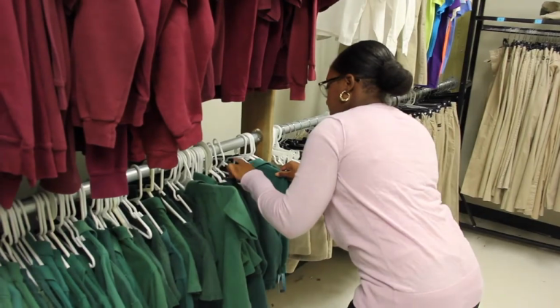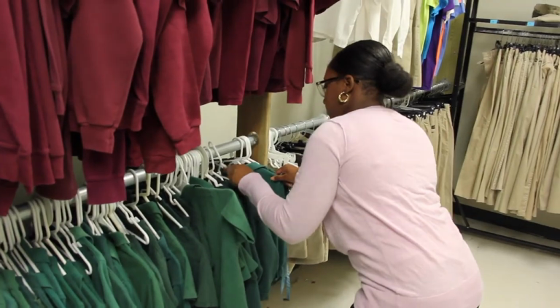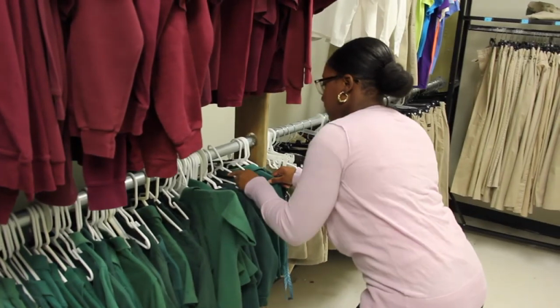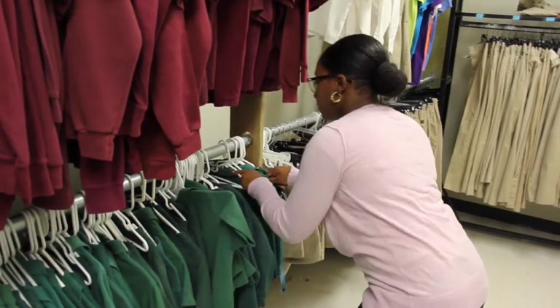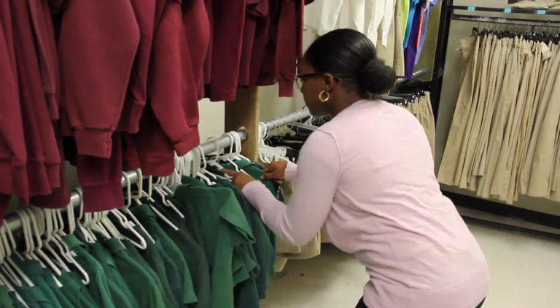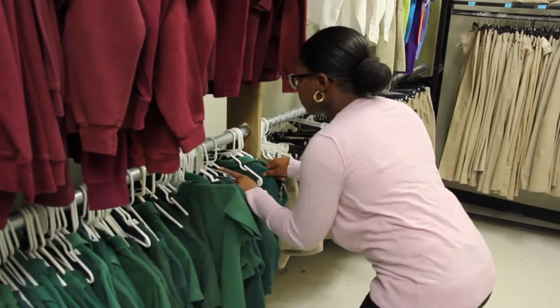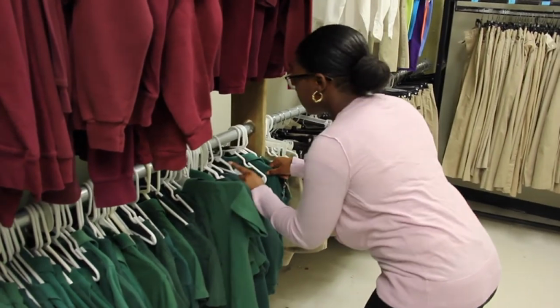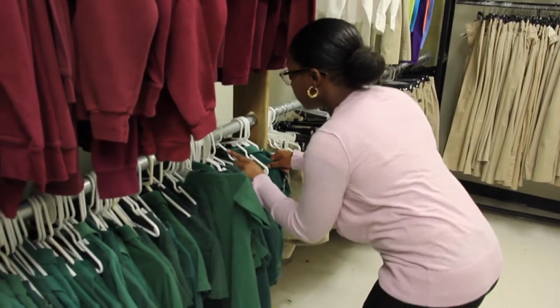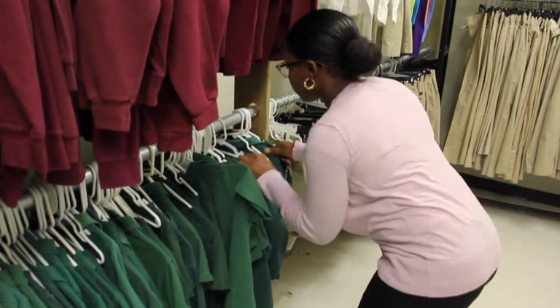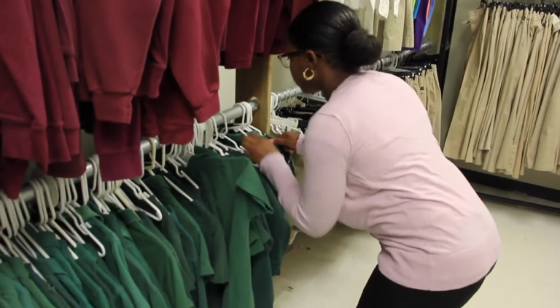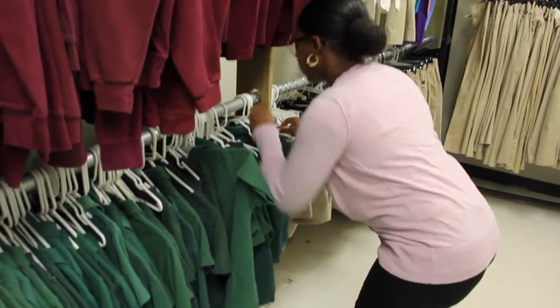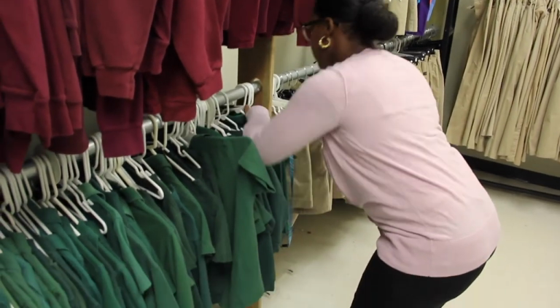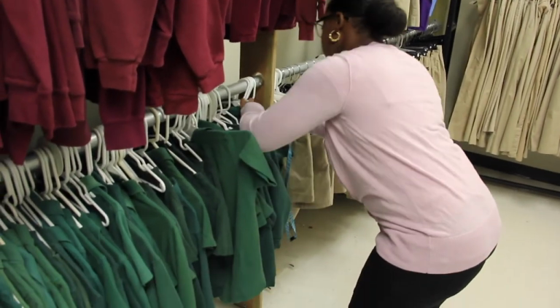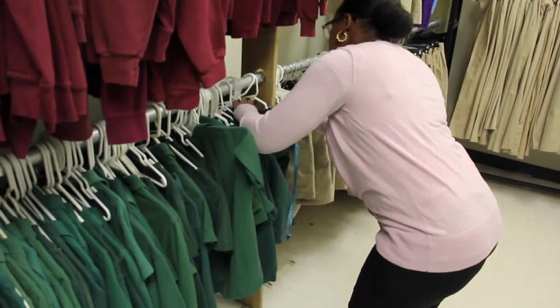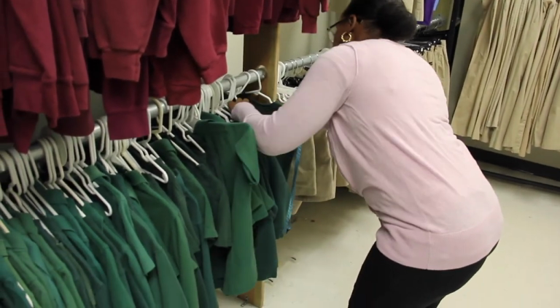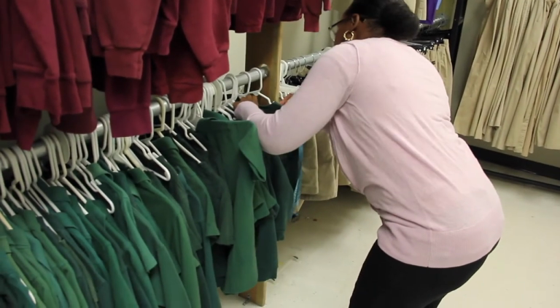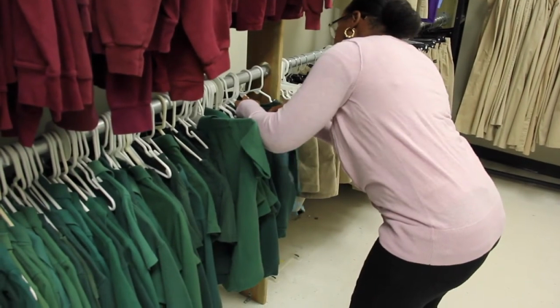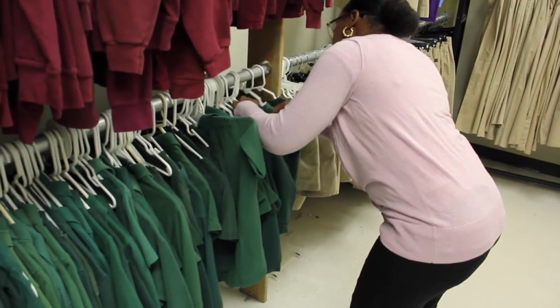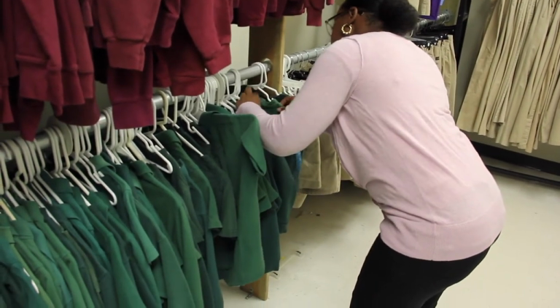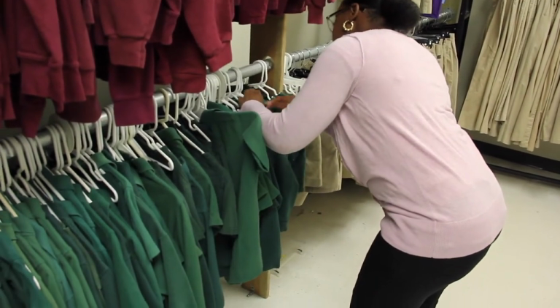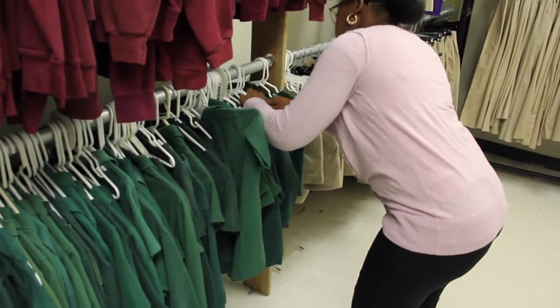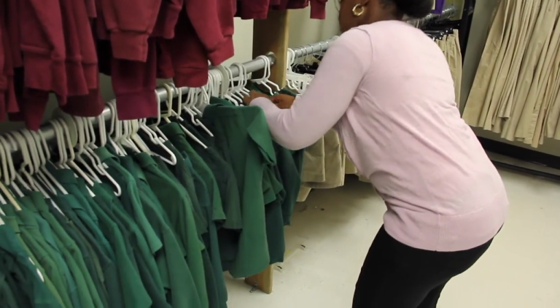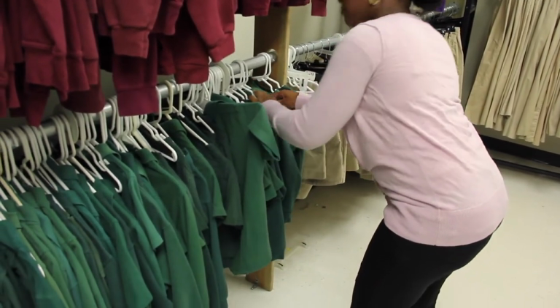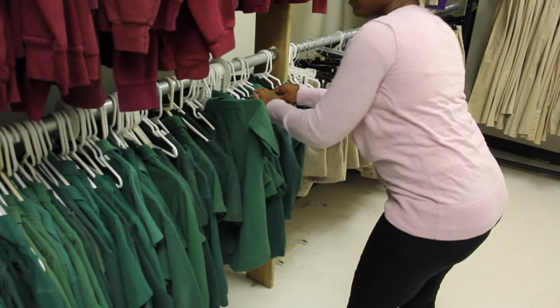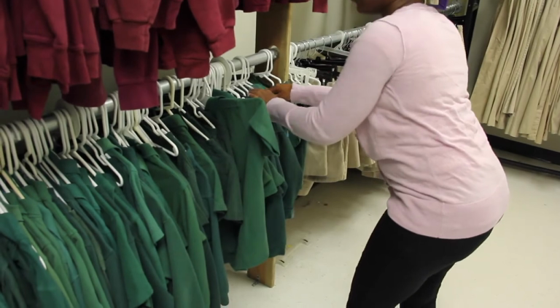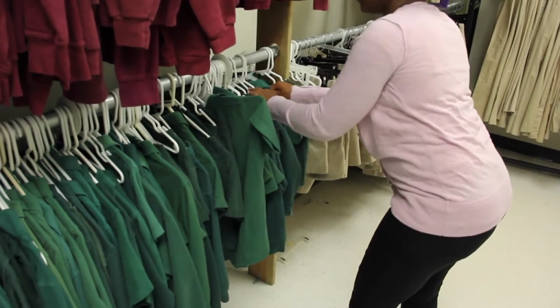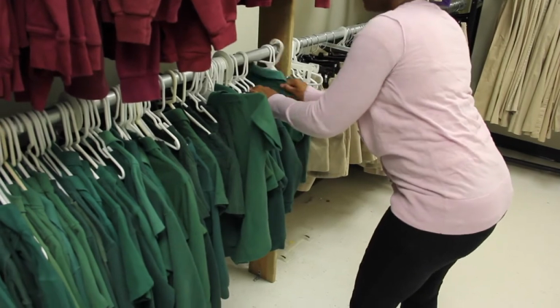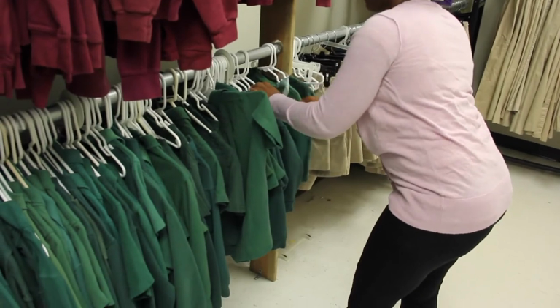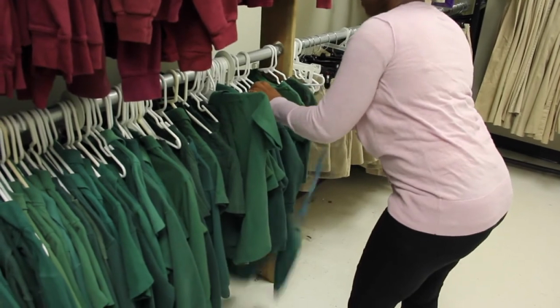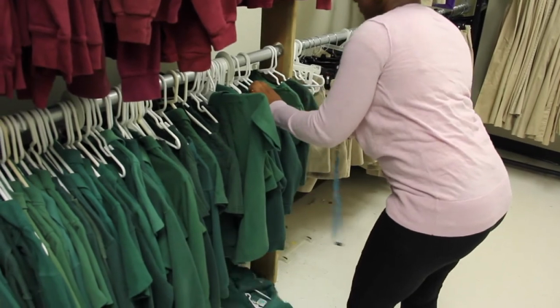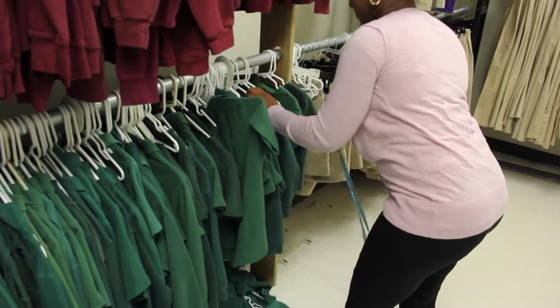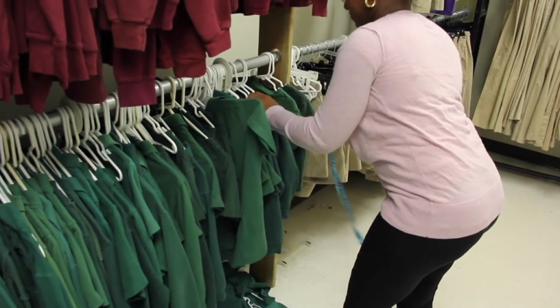Browse the inventory and make your selections. Please do not leave clothing disorganized.